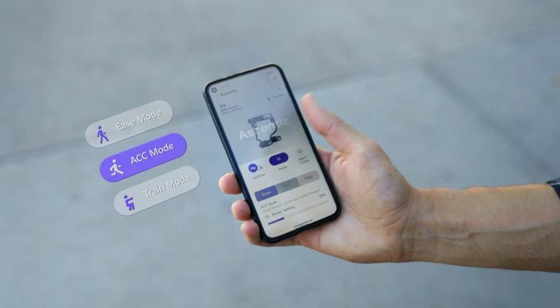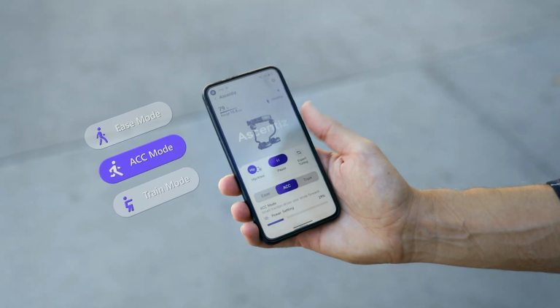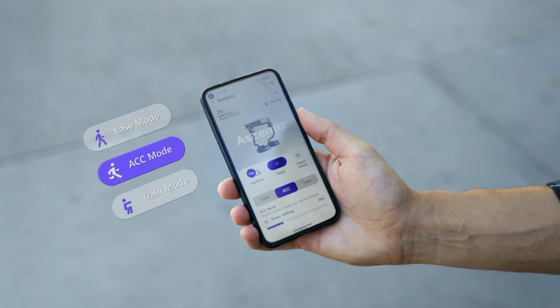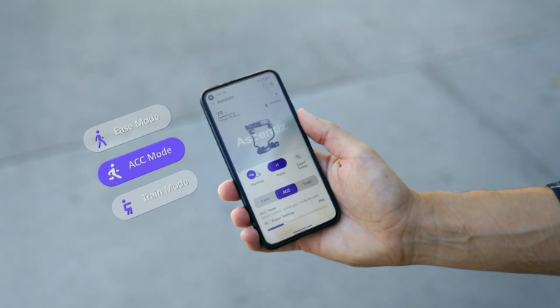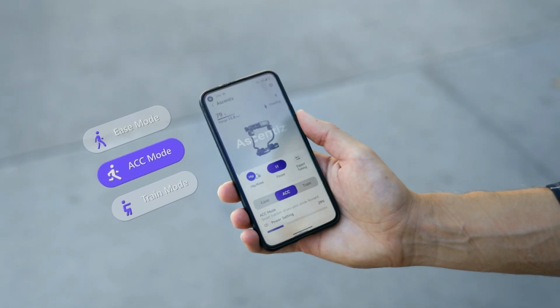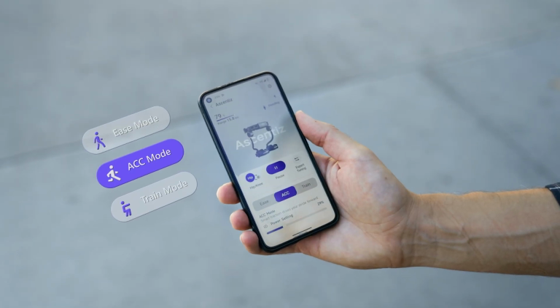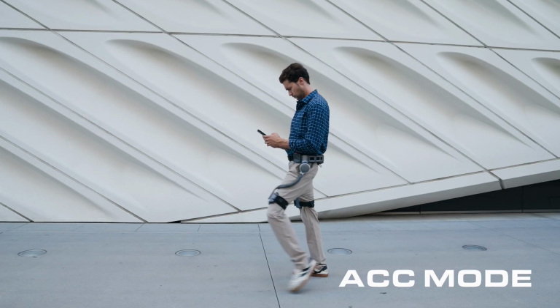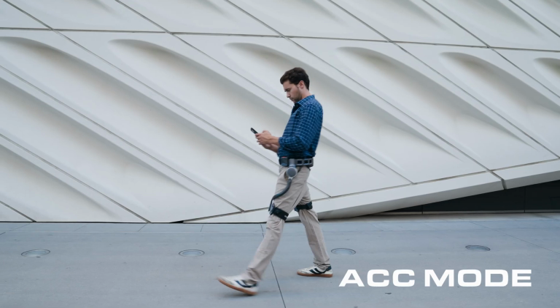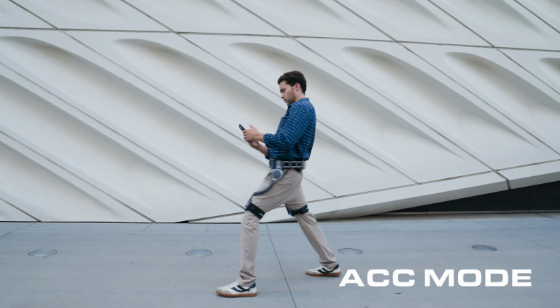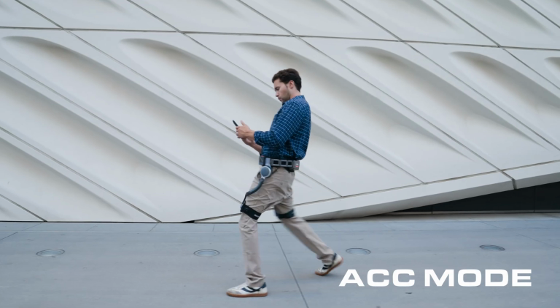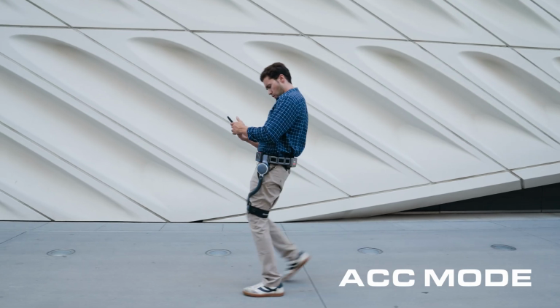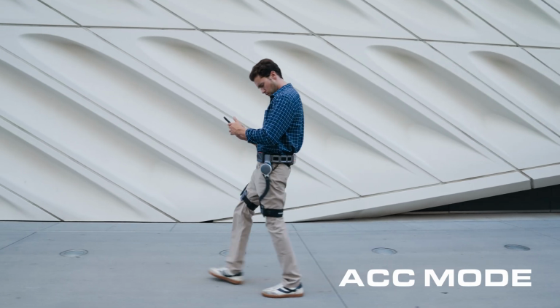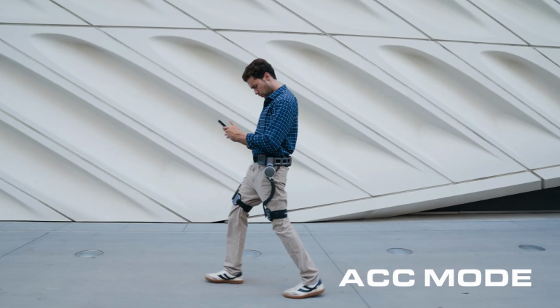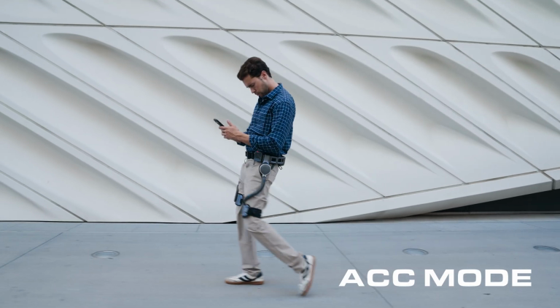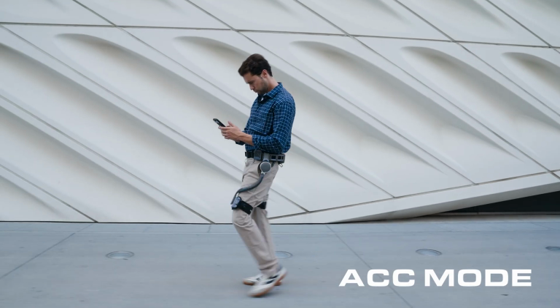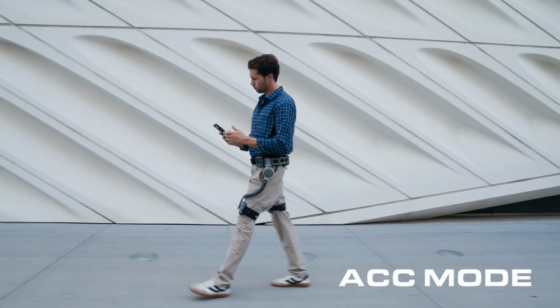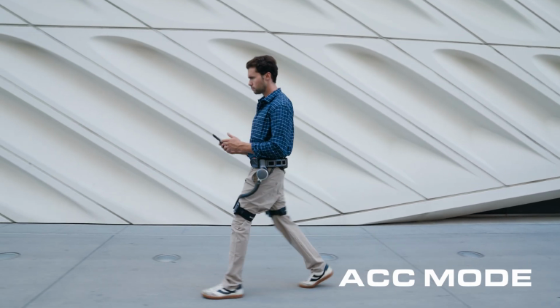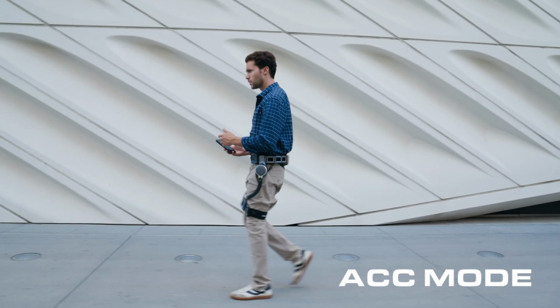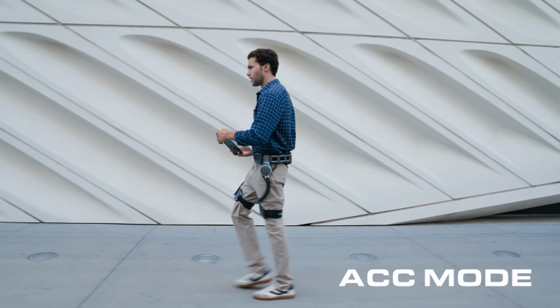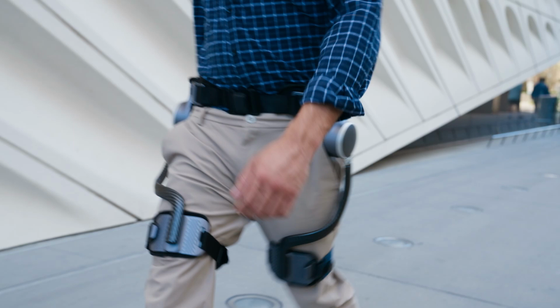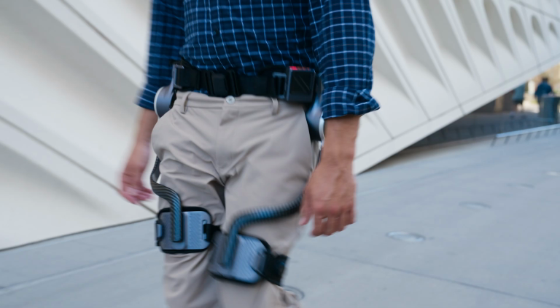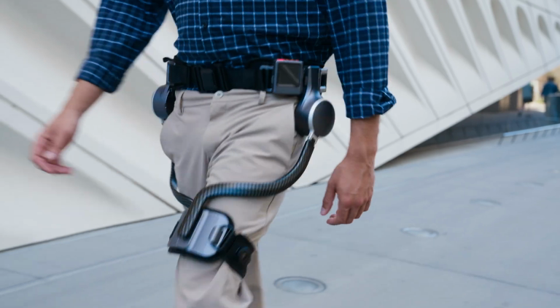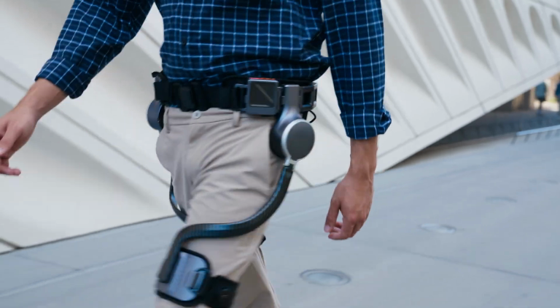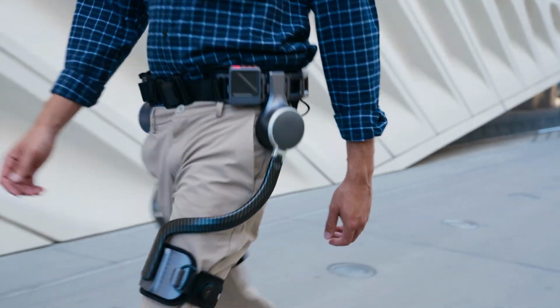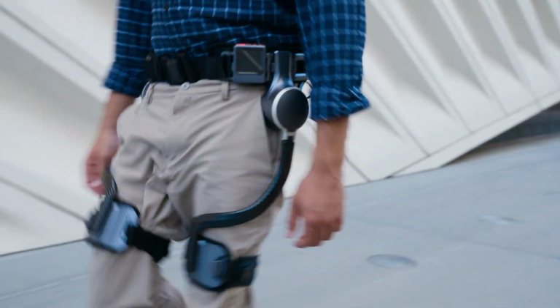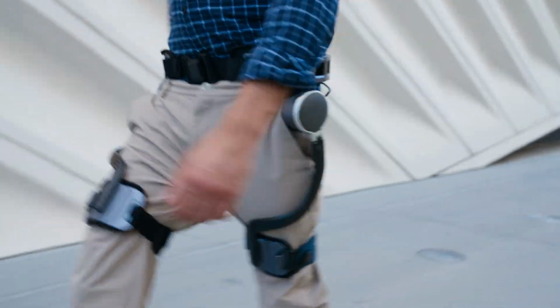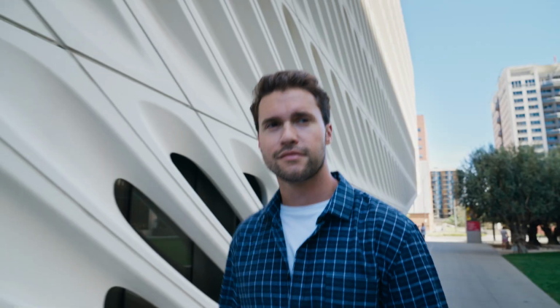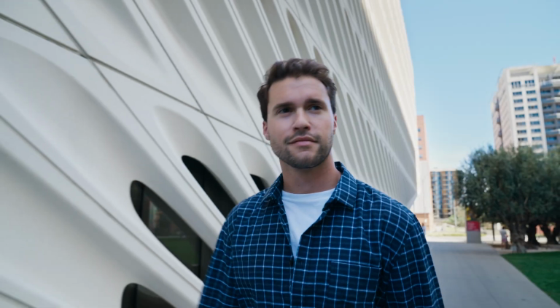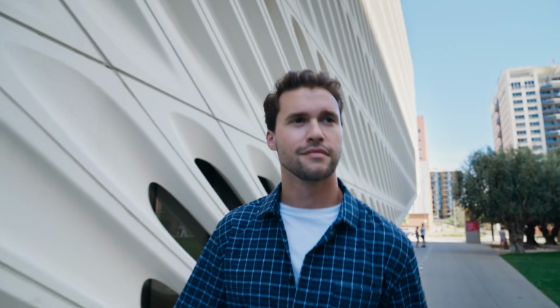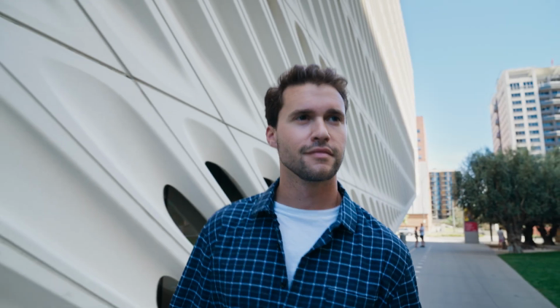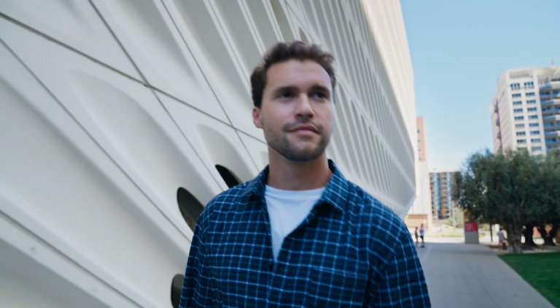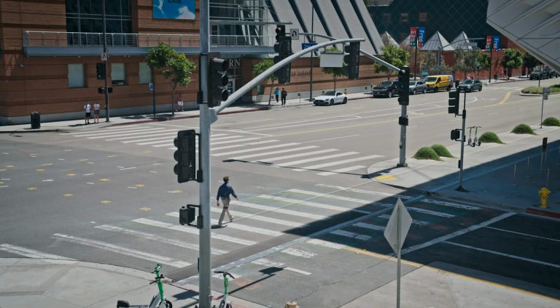ACC mode — let Ascentus do the work. It's cruise control for your legs.